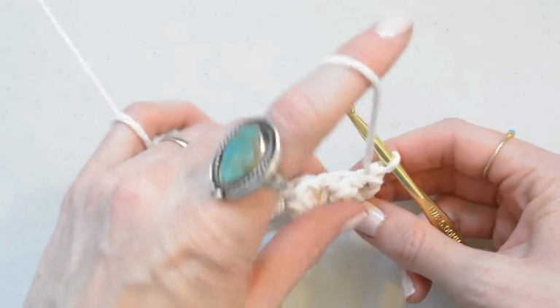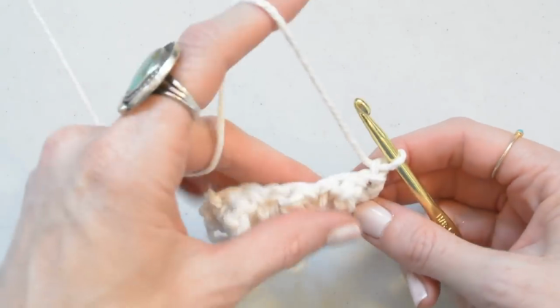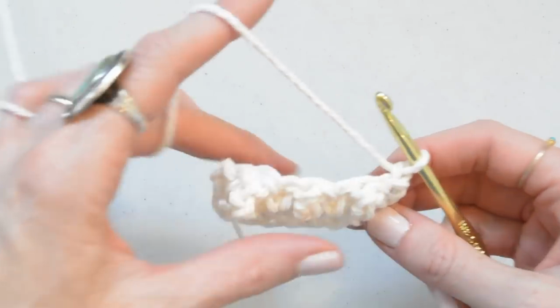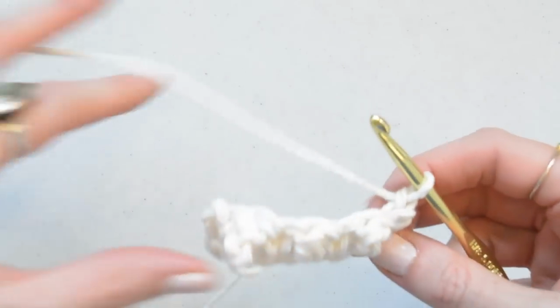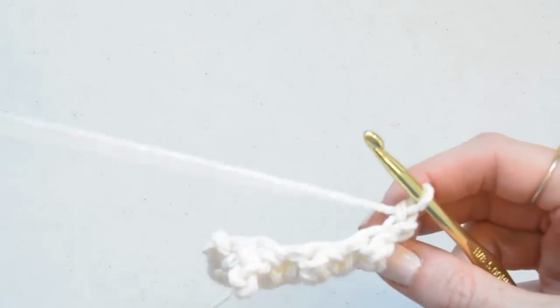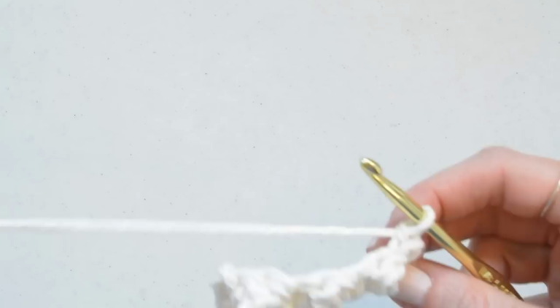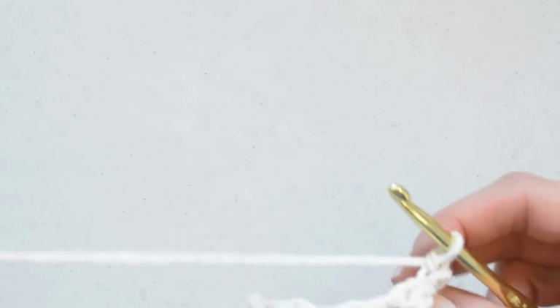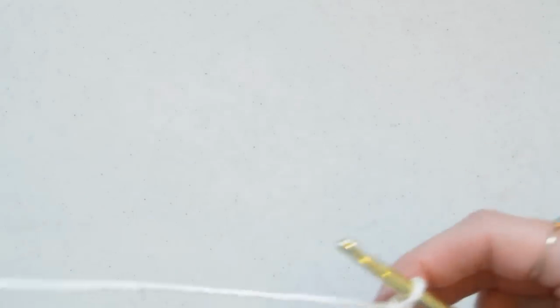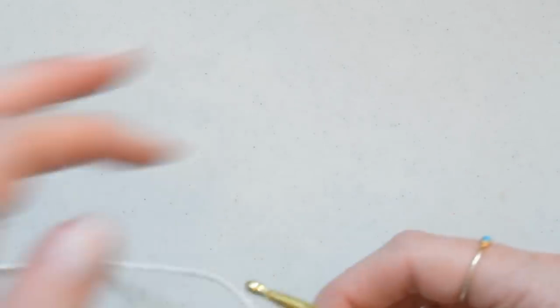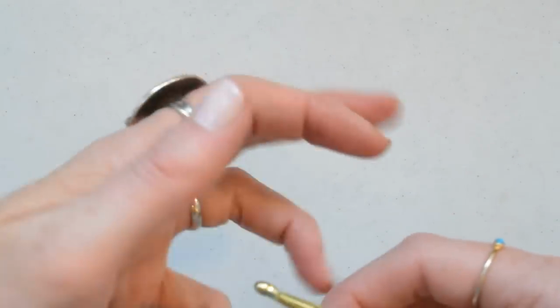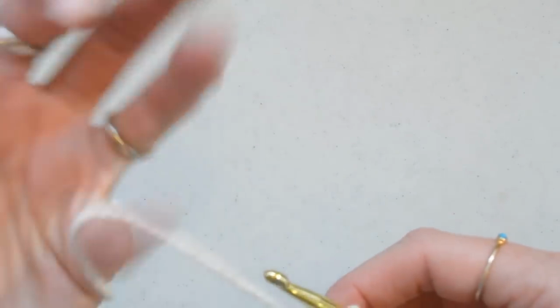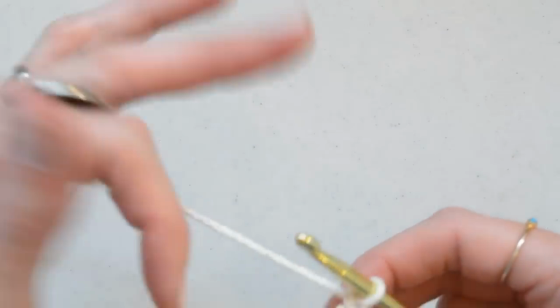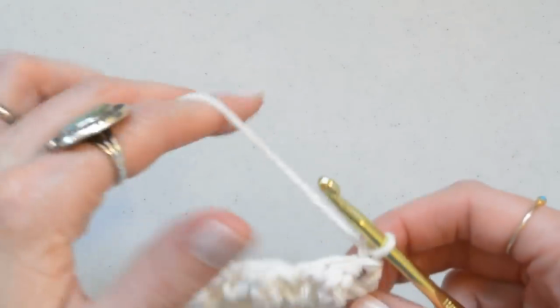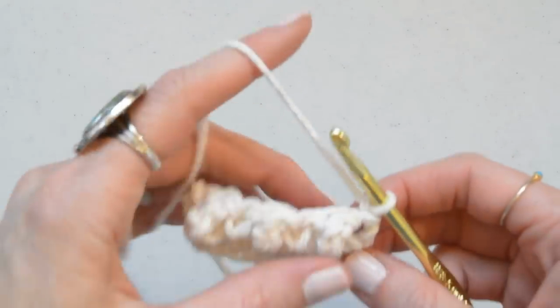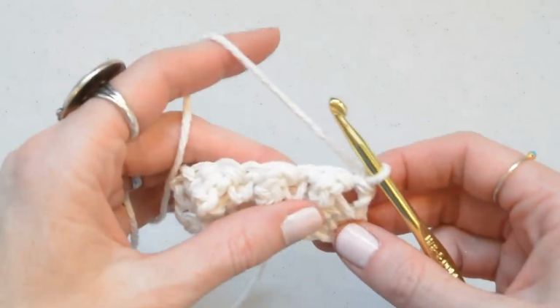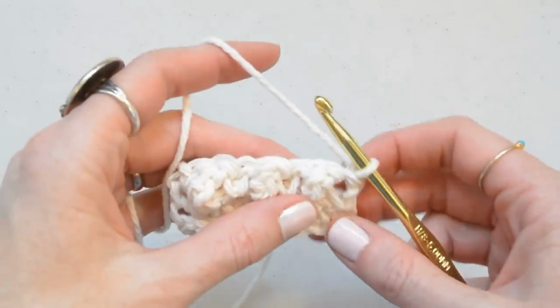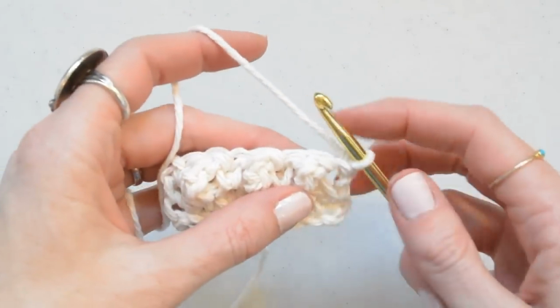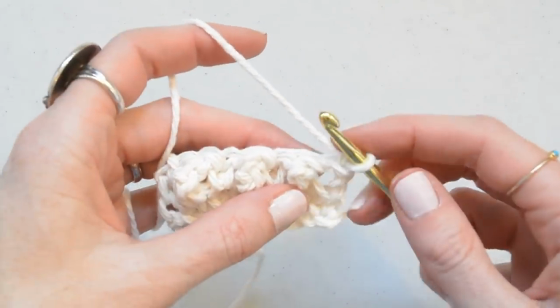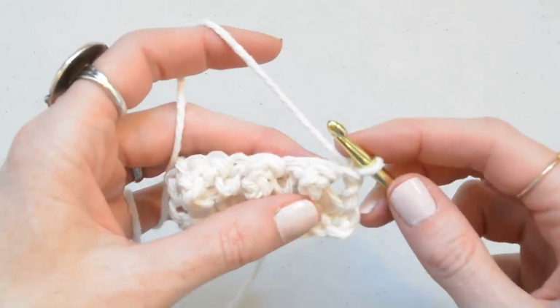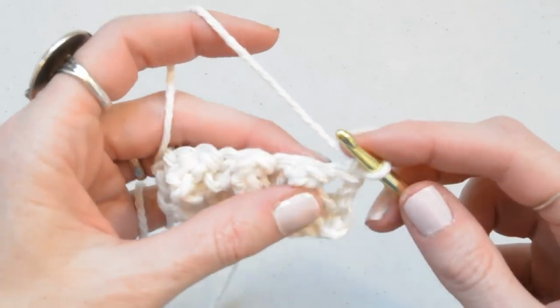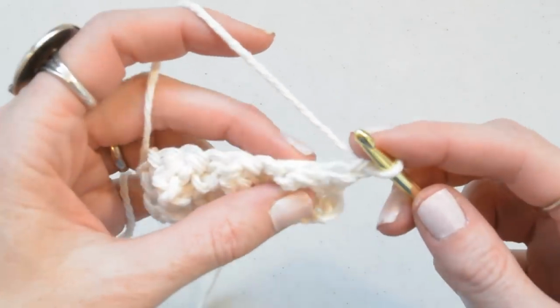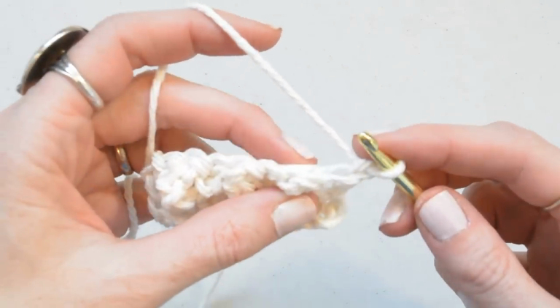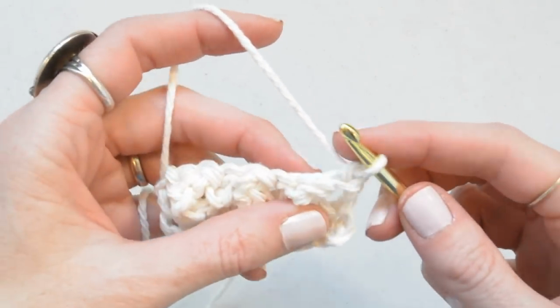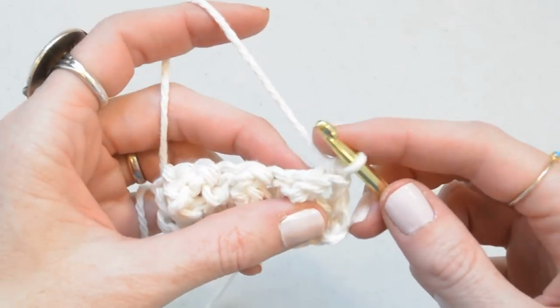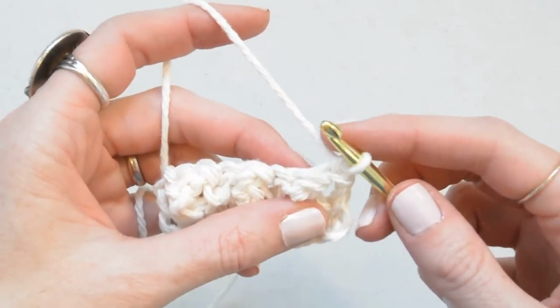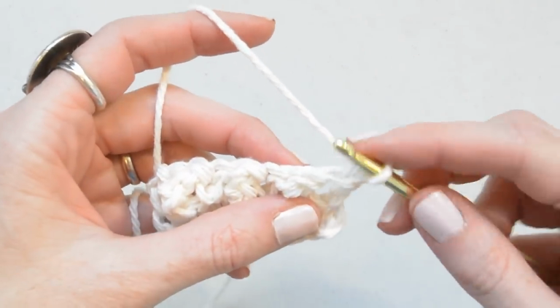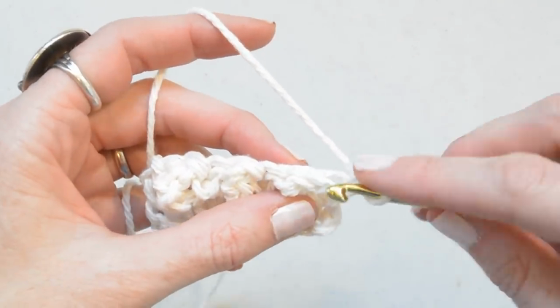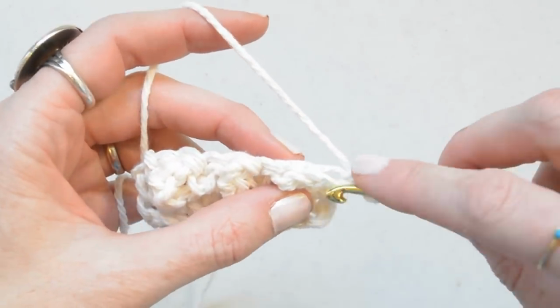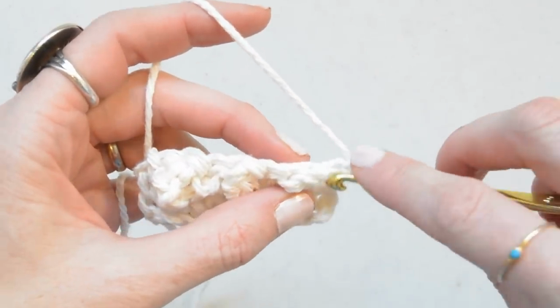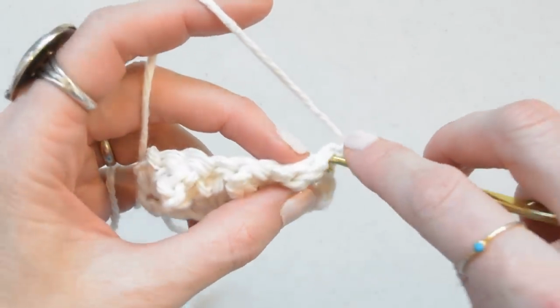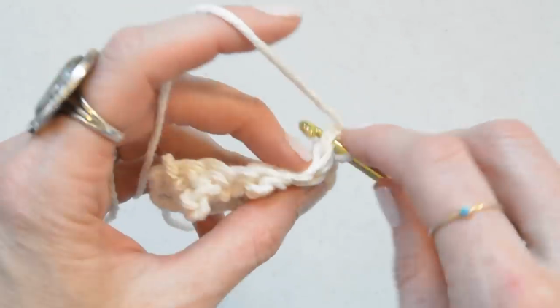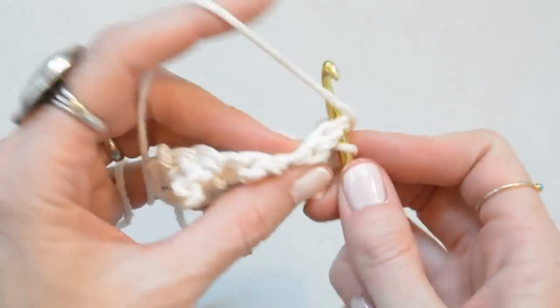For the next row, Row 3, we're just going to single crochet across the entire row.